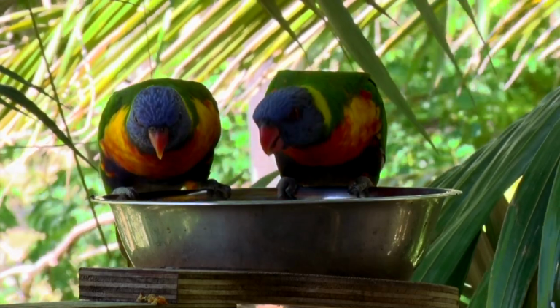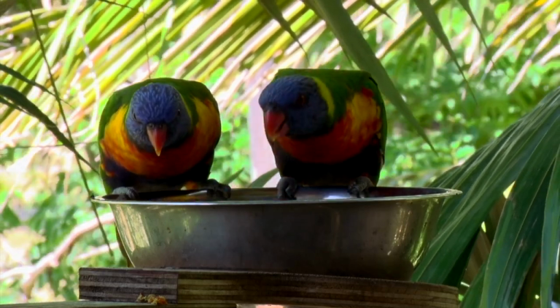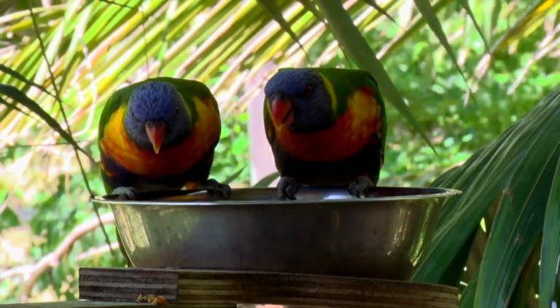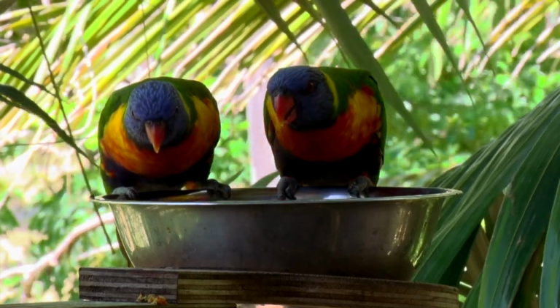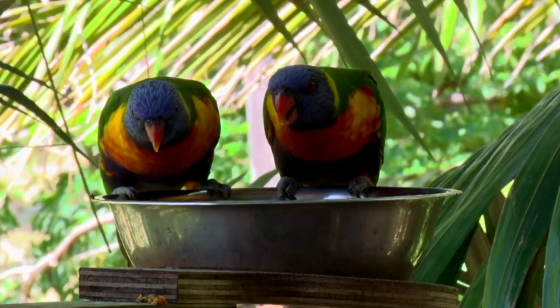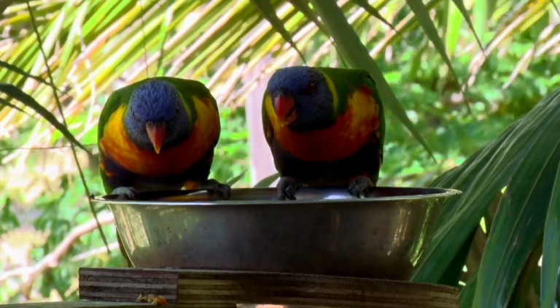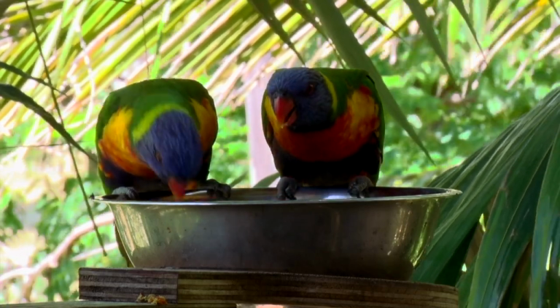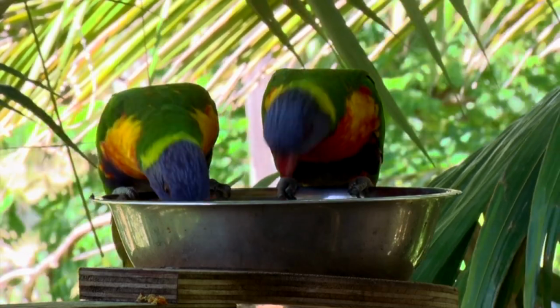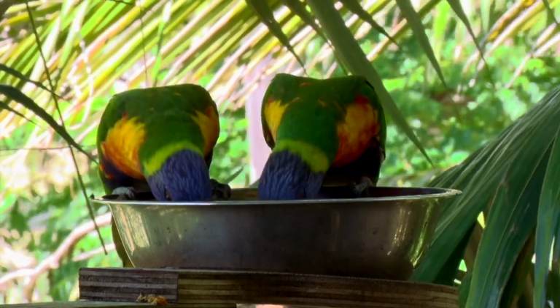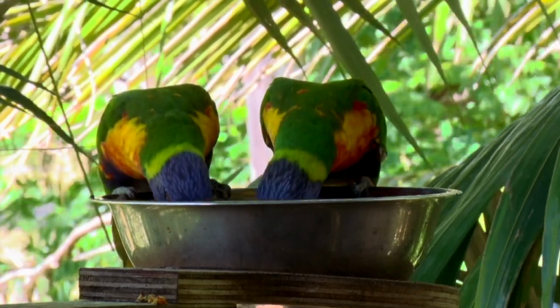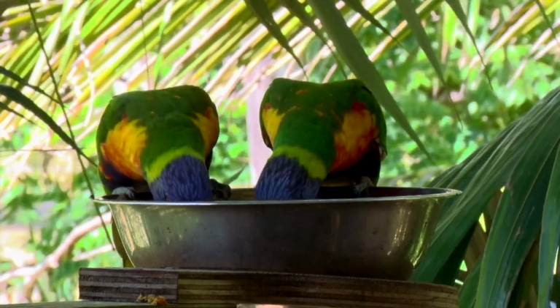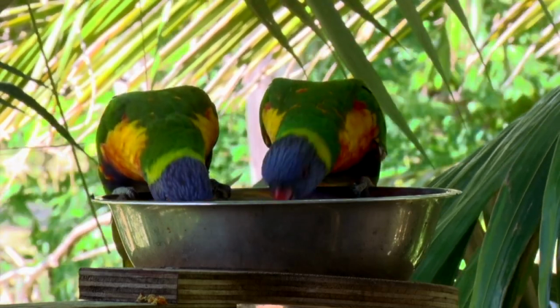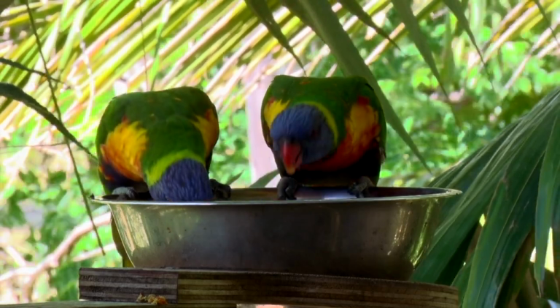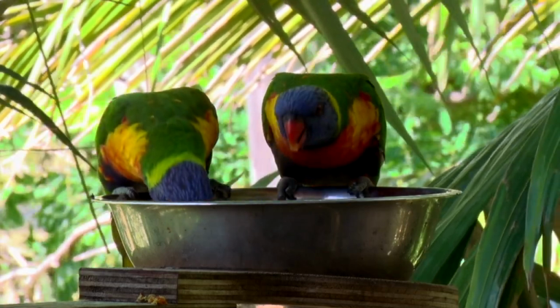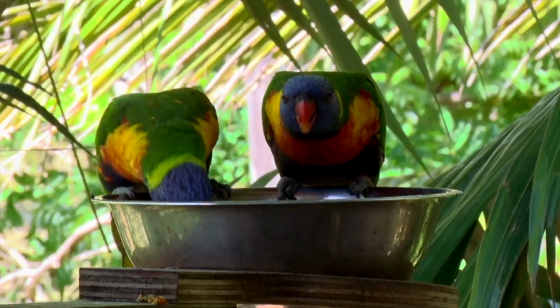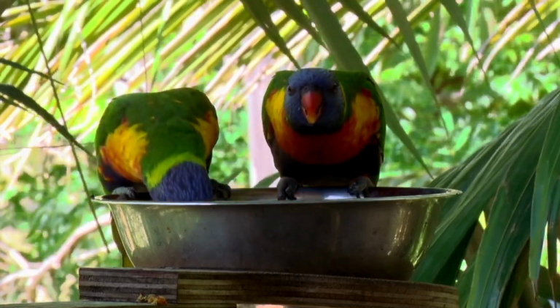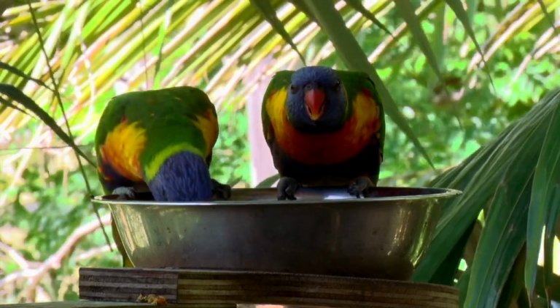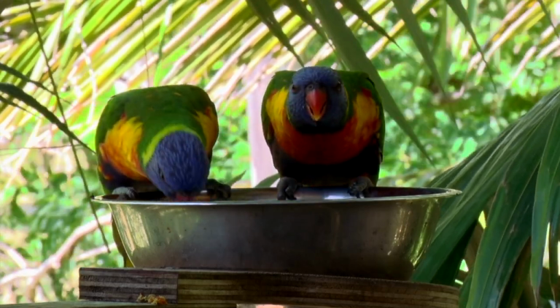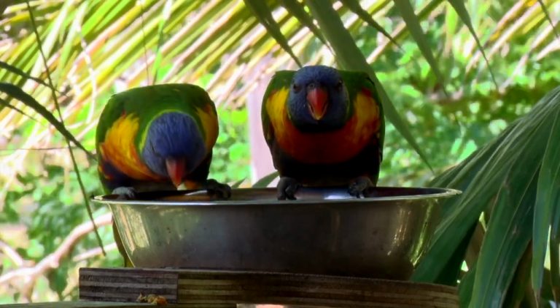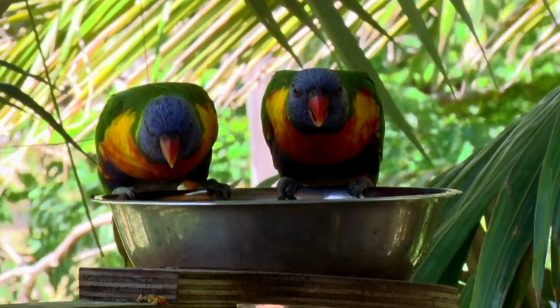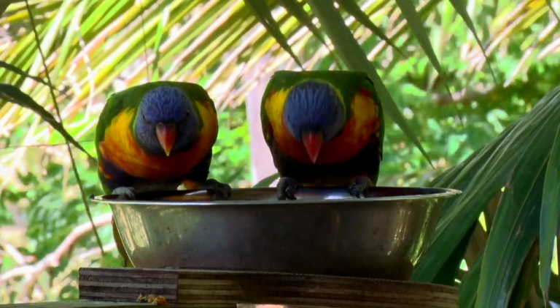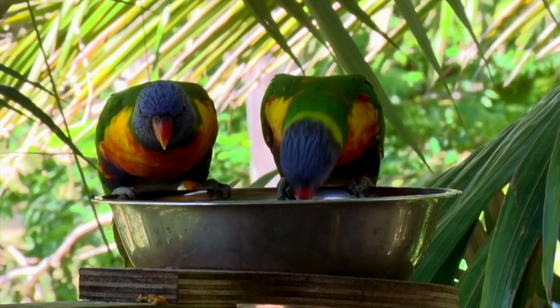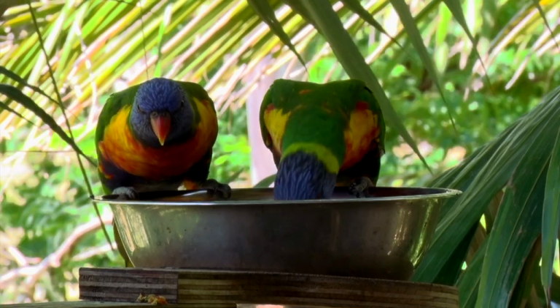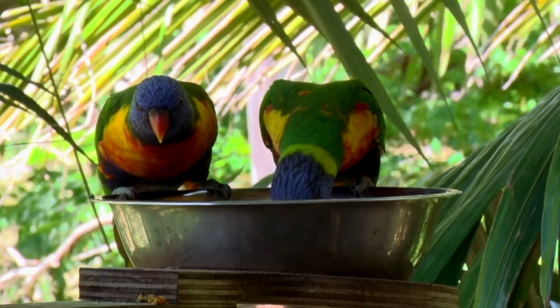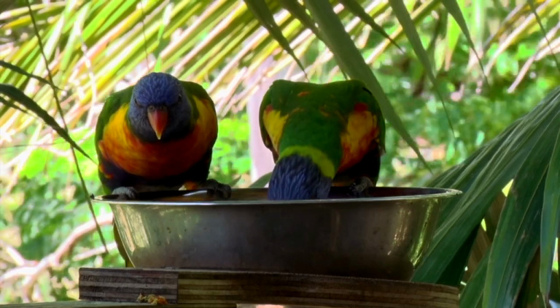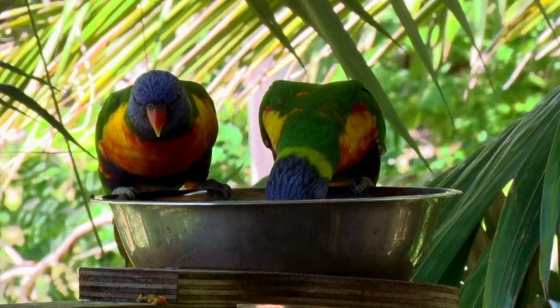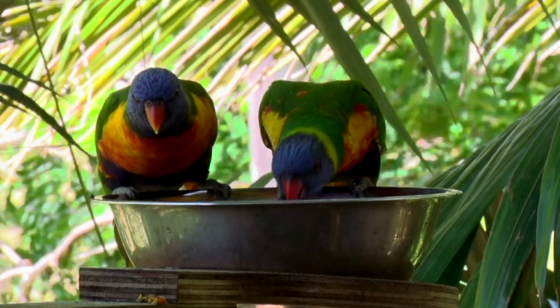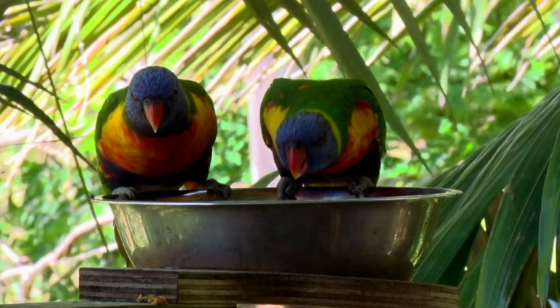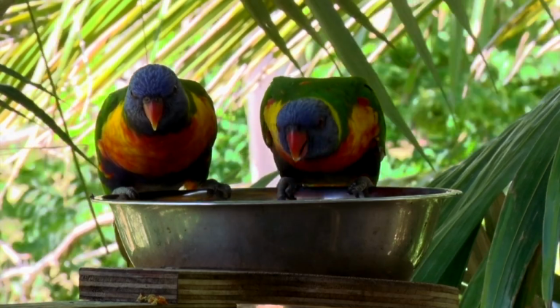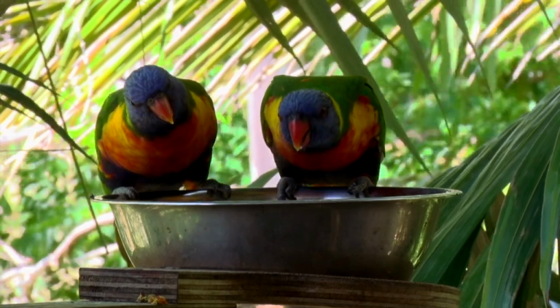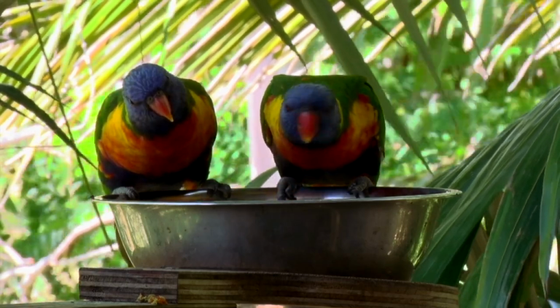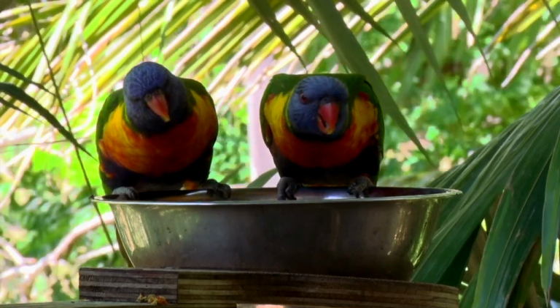Males and females pair for long periods, and often for life, and always travel together.